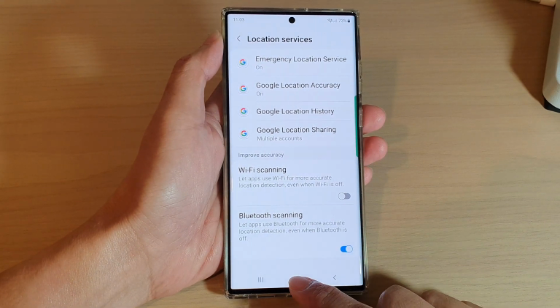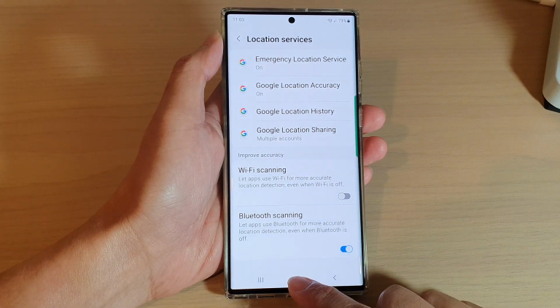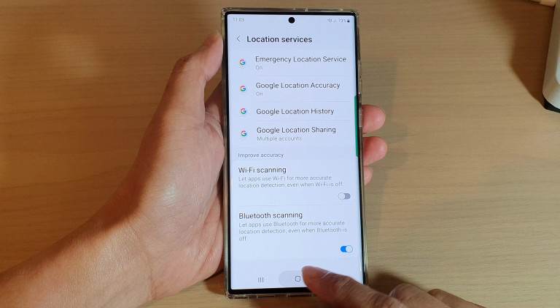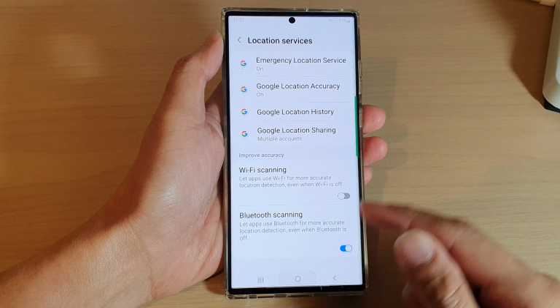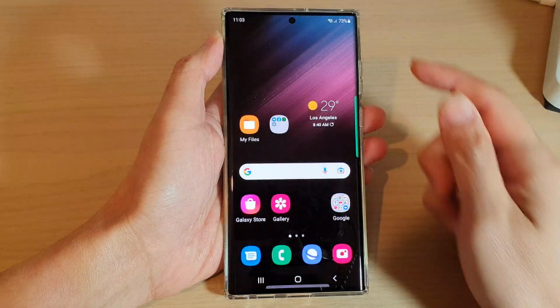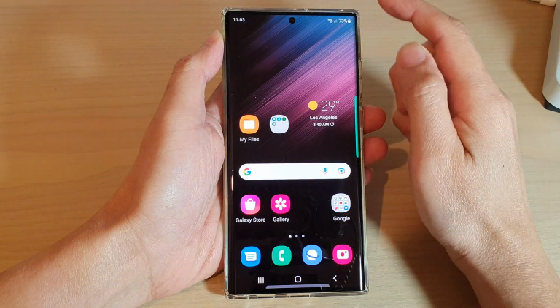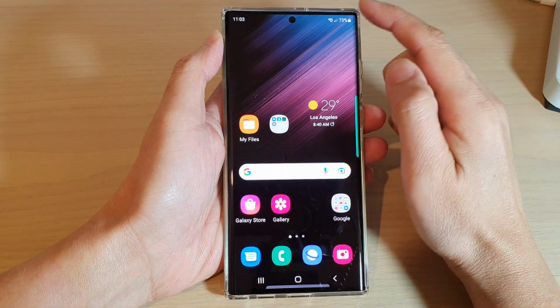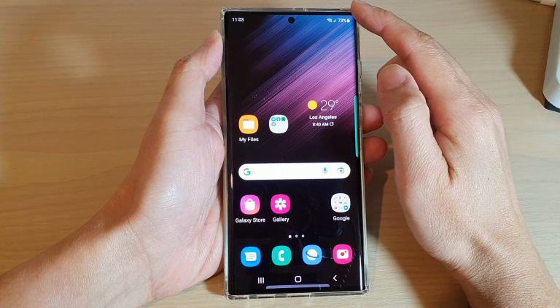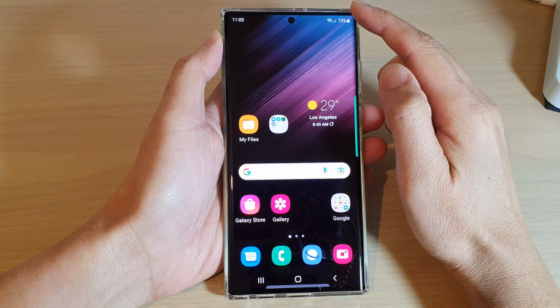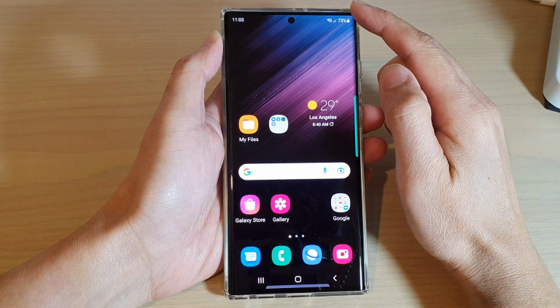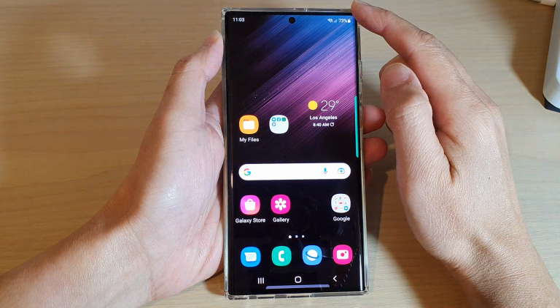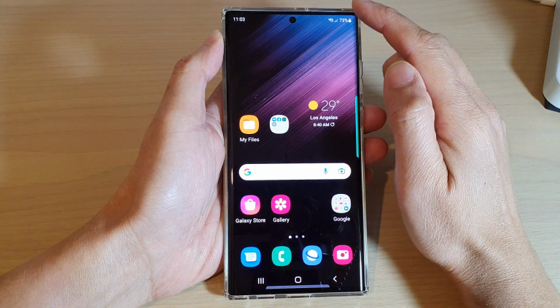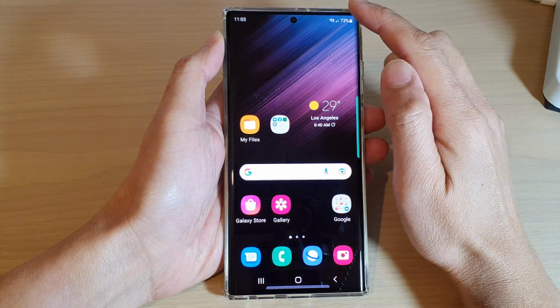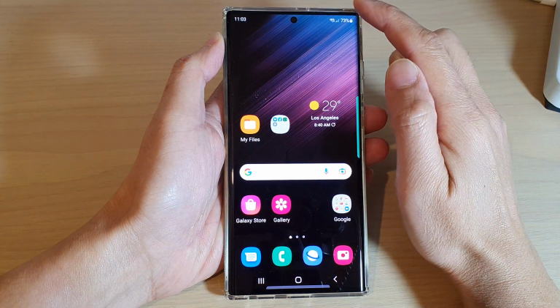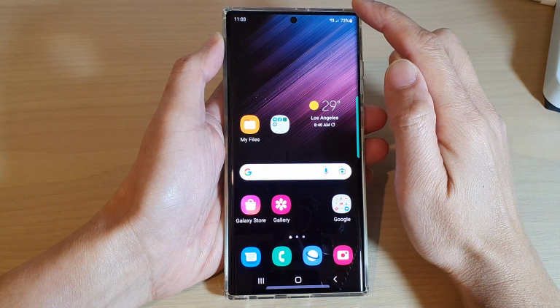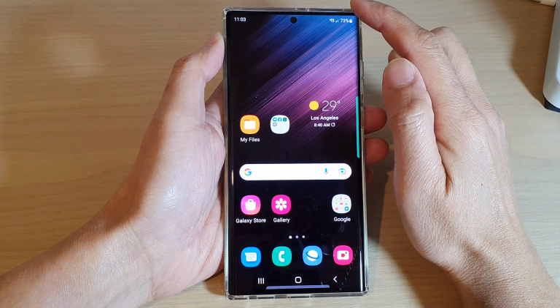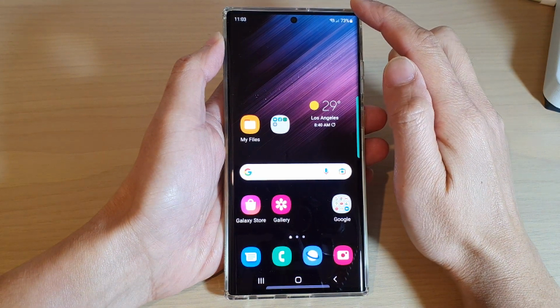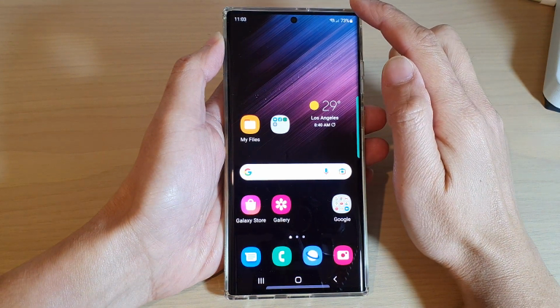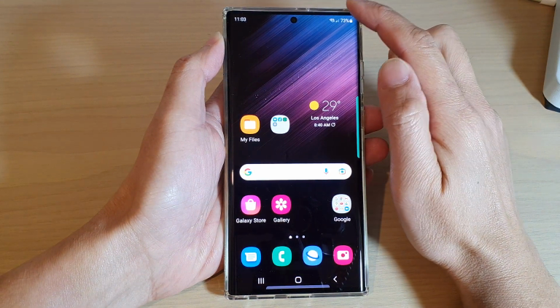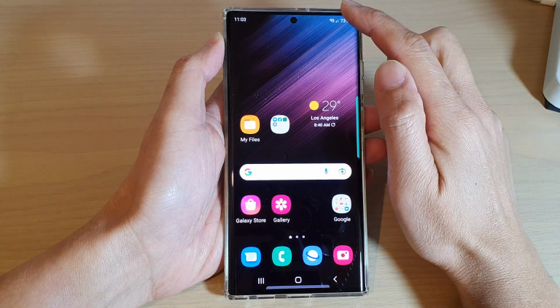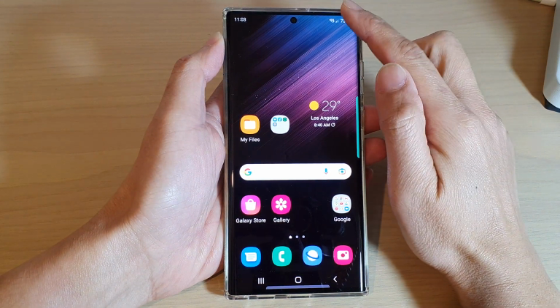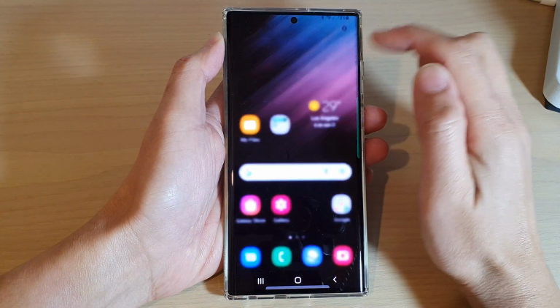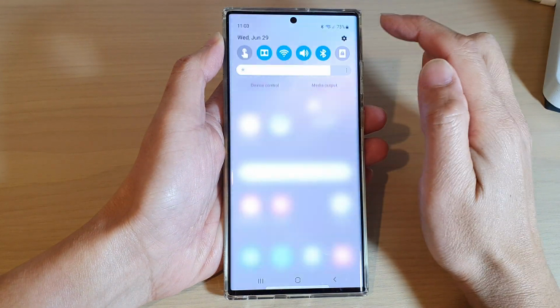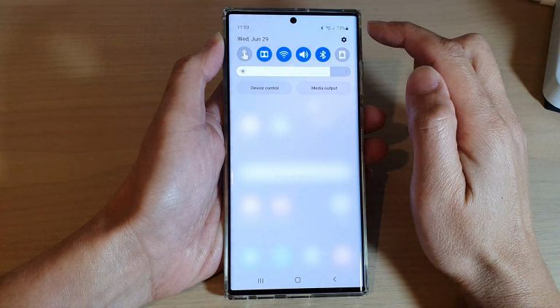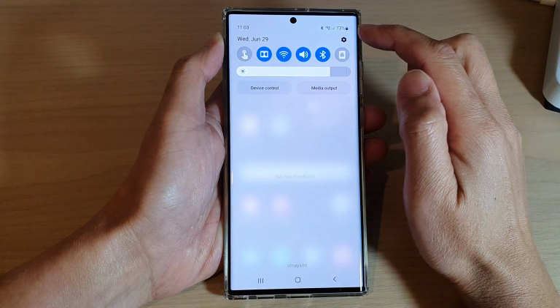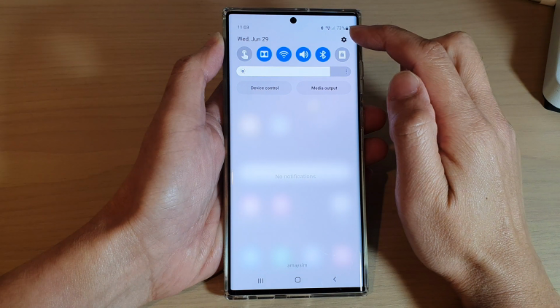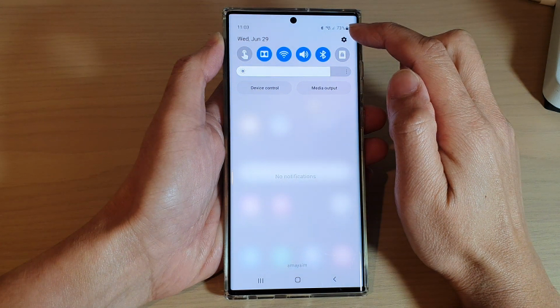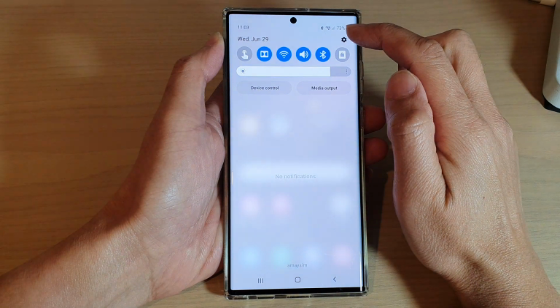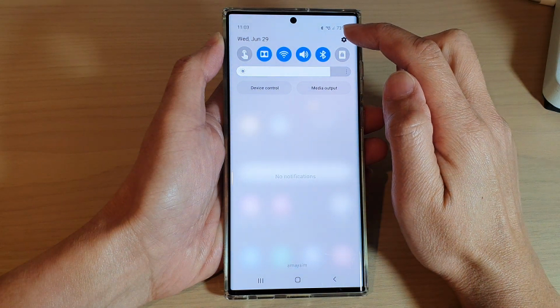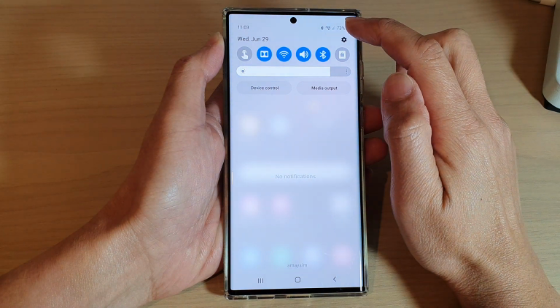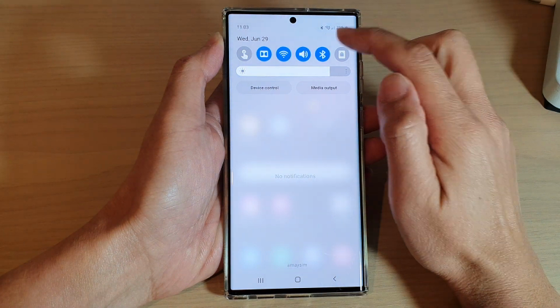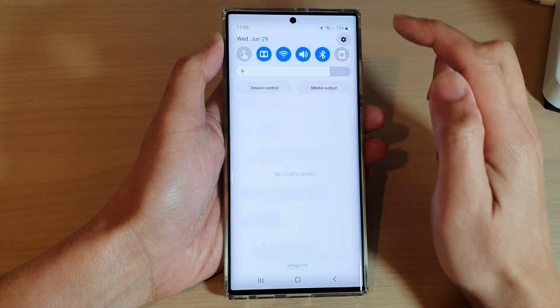First, tap on the home button to go back to the home screen. From the home screen, swipe down at the top and tap on the settings icon.